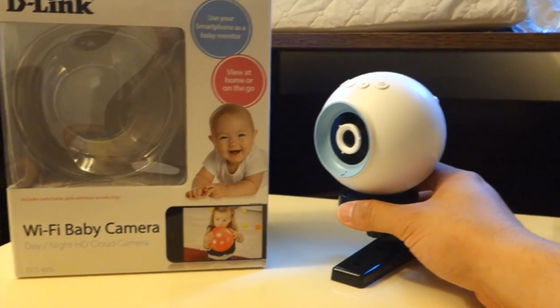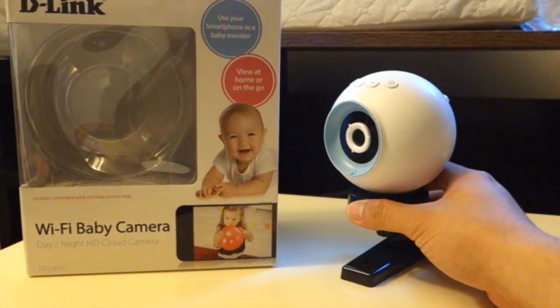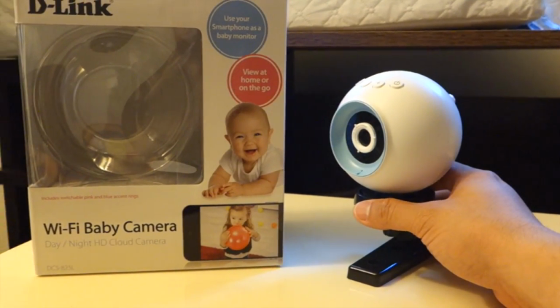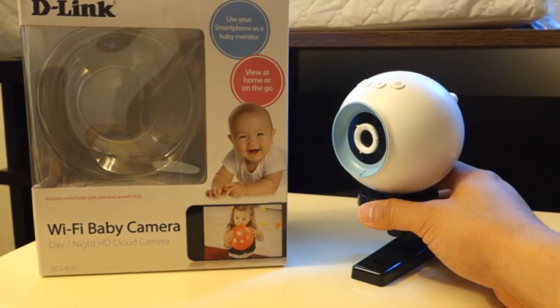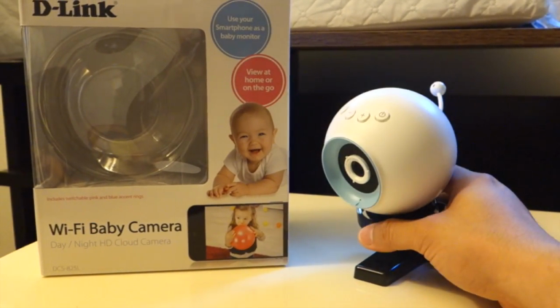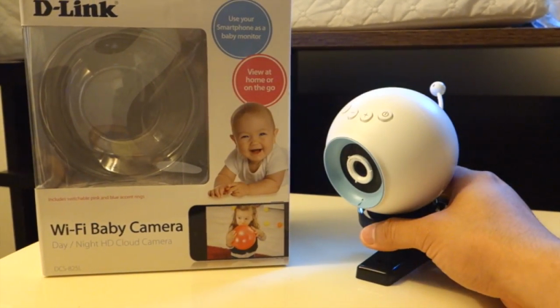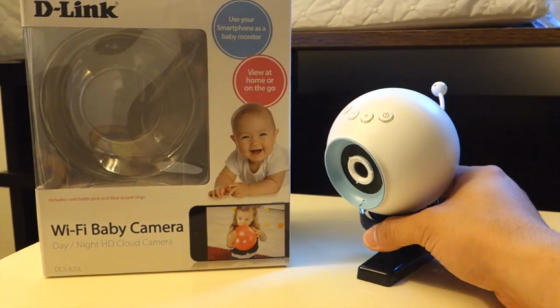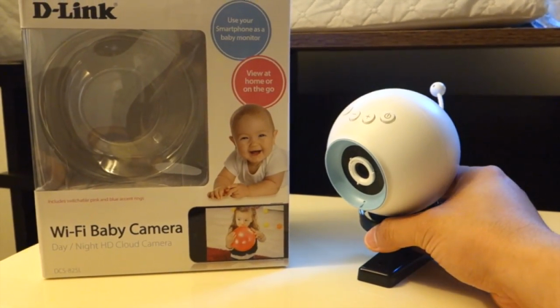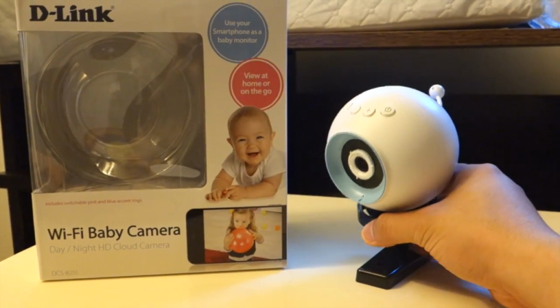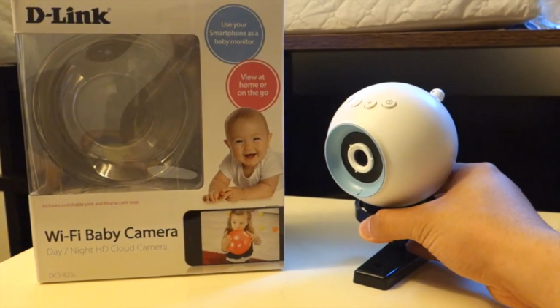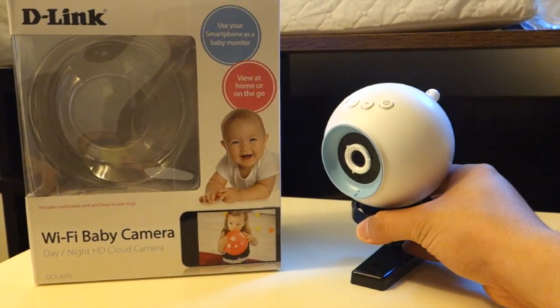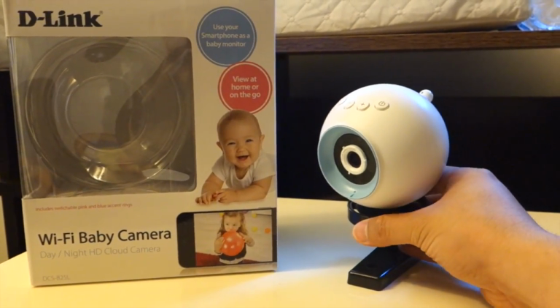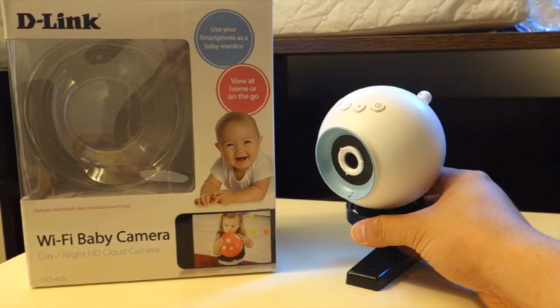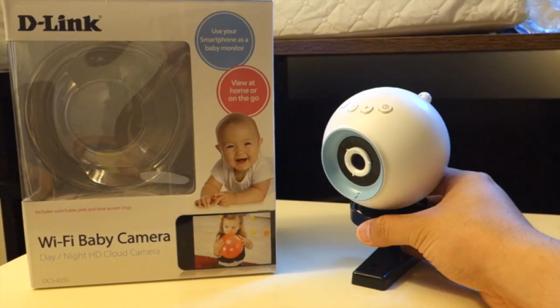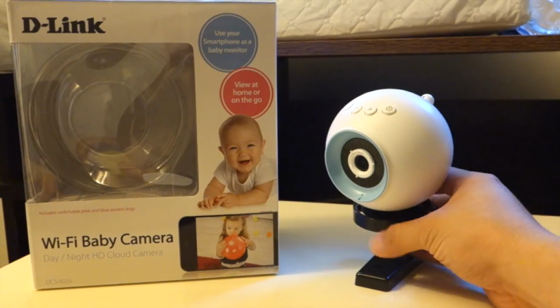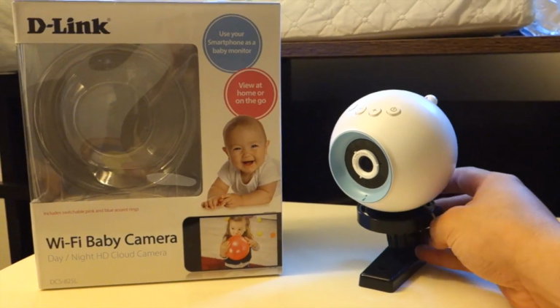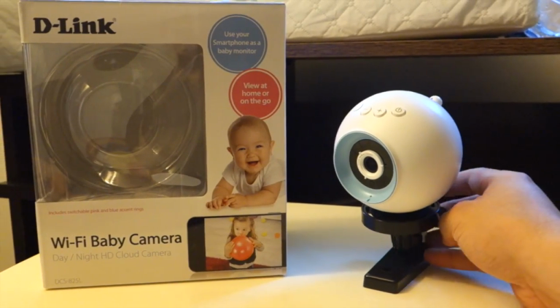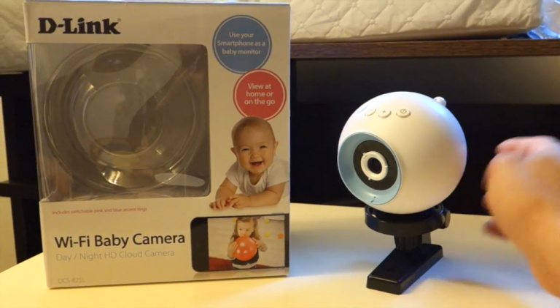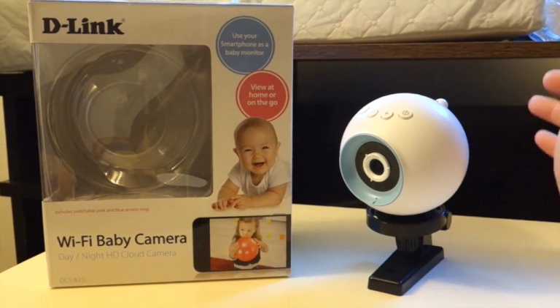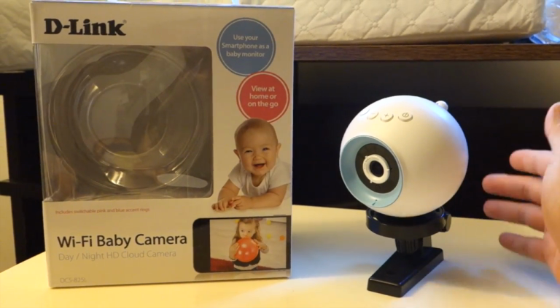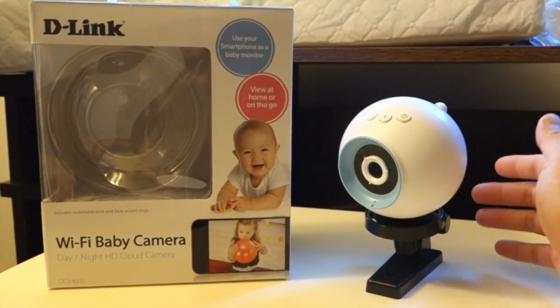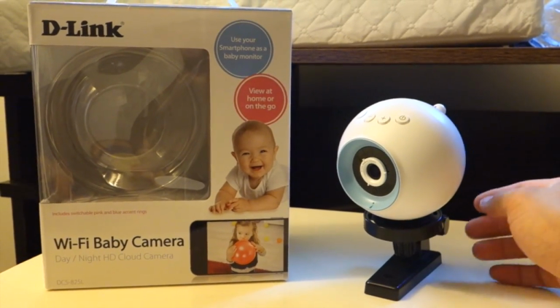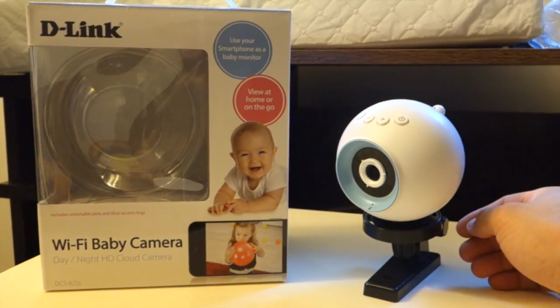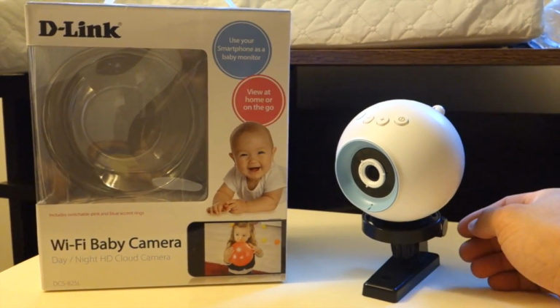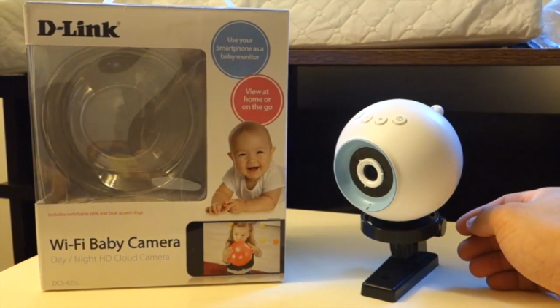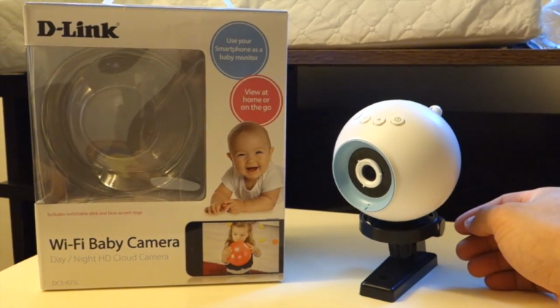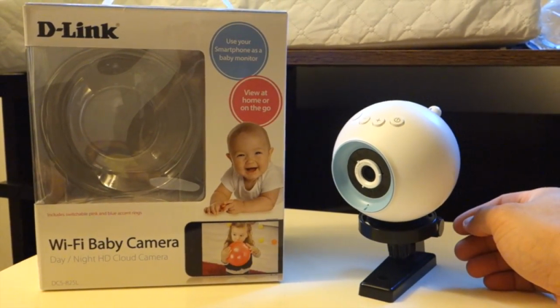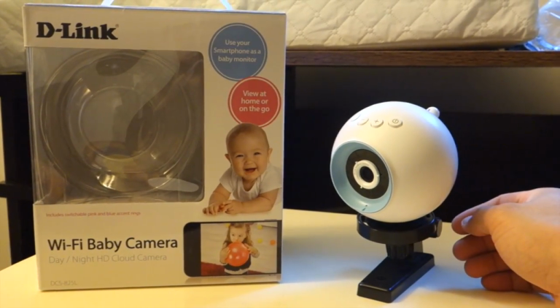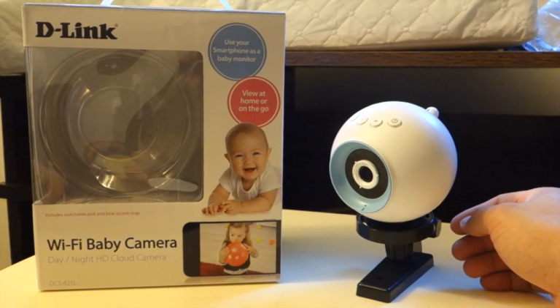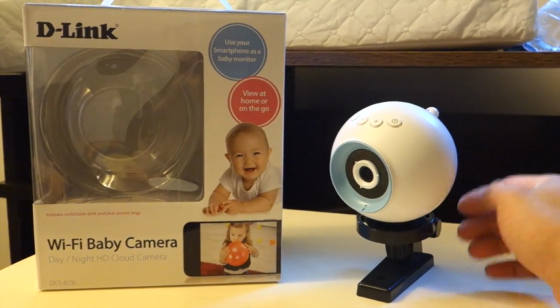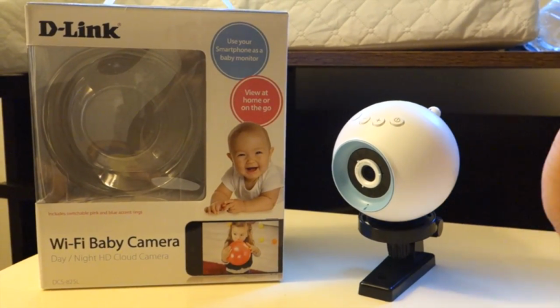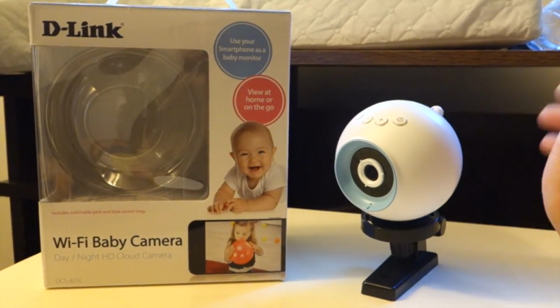D-Link provided me this unit for review. If you guys have any questions, comments, or suggestions, feel free to contact me. Thanks for watching Awkward Hamster. Bye.